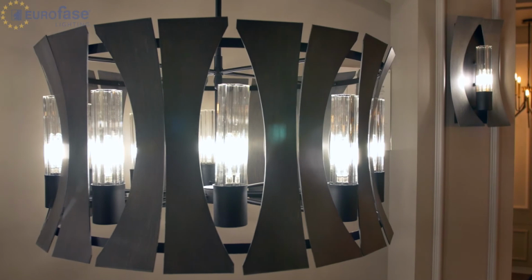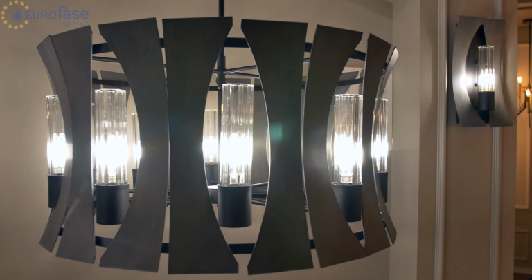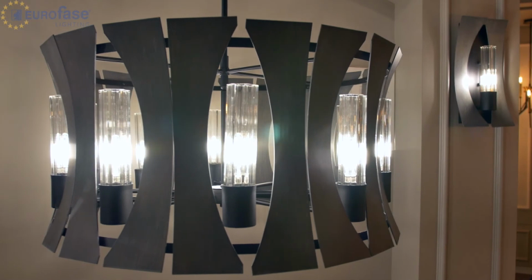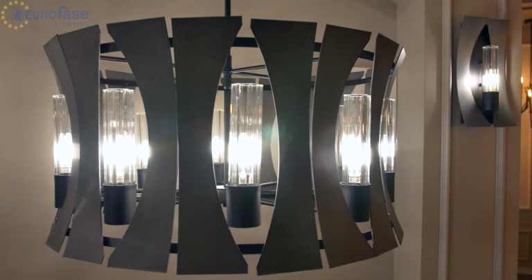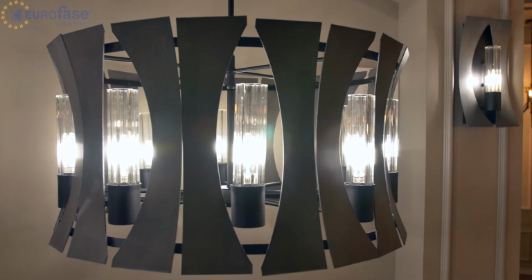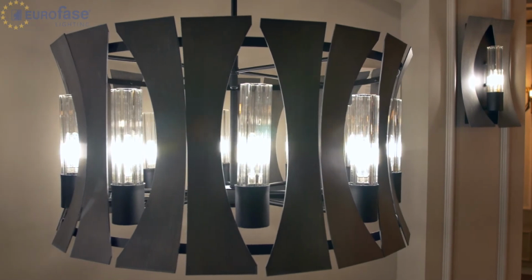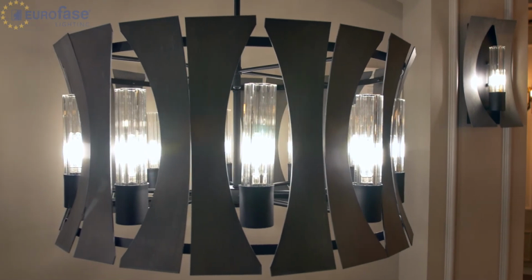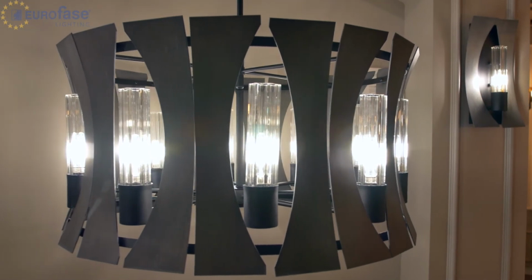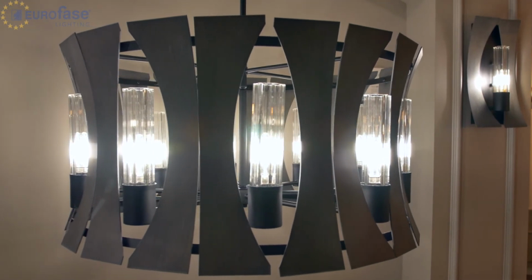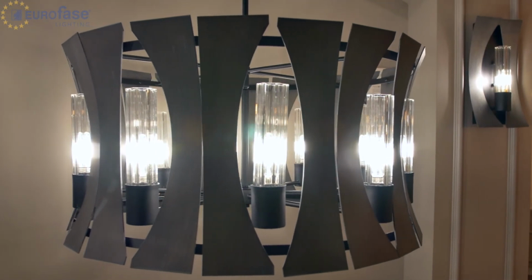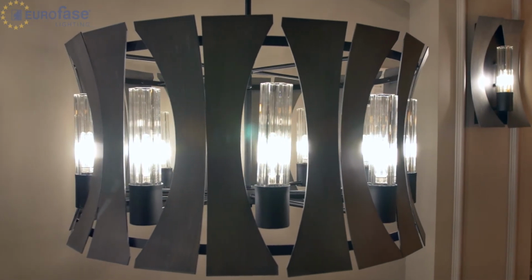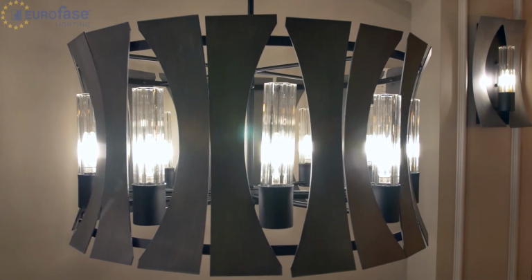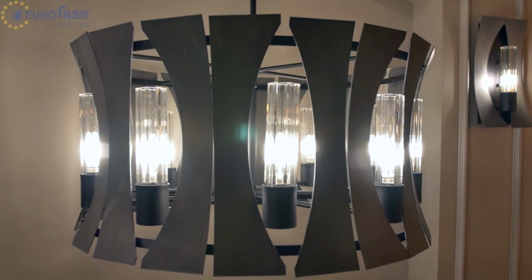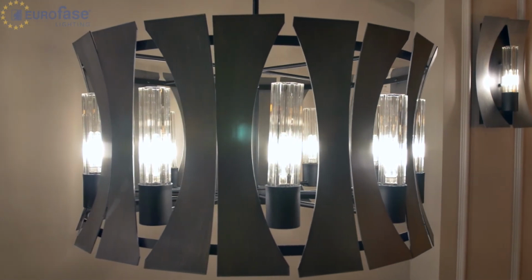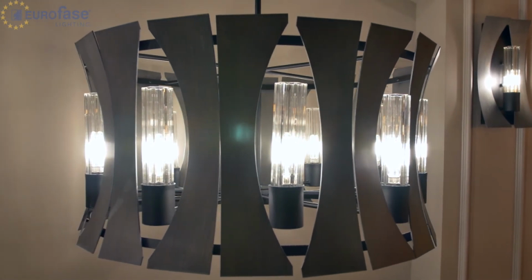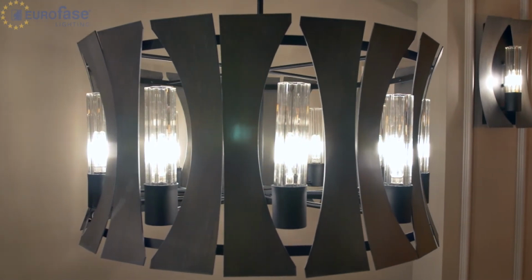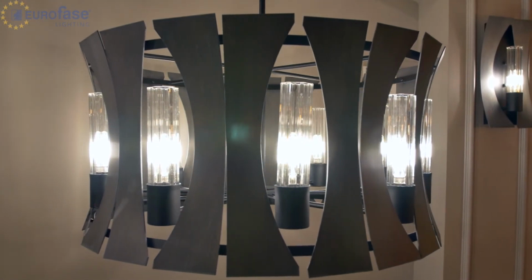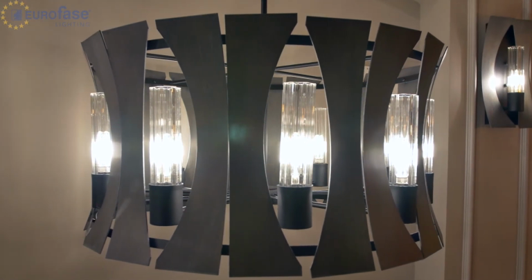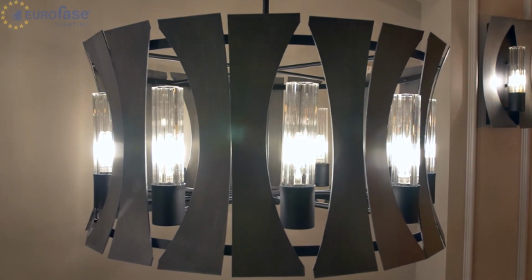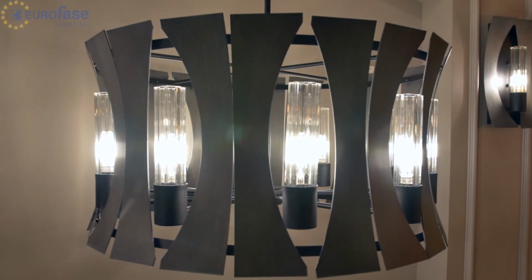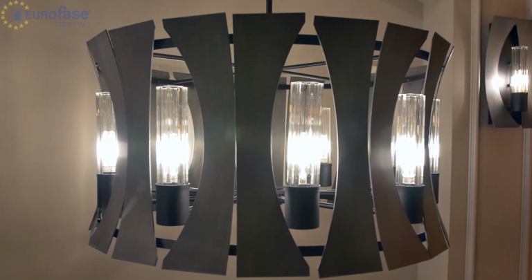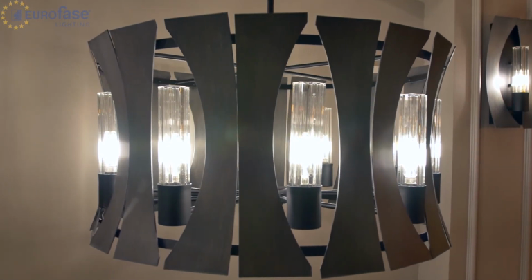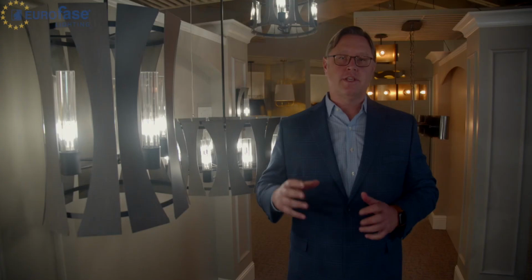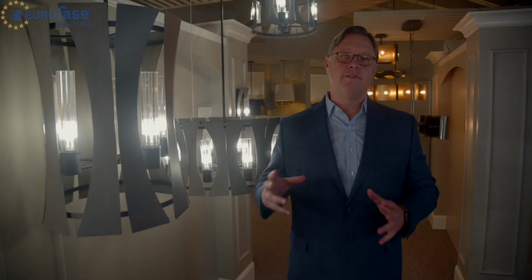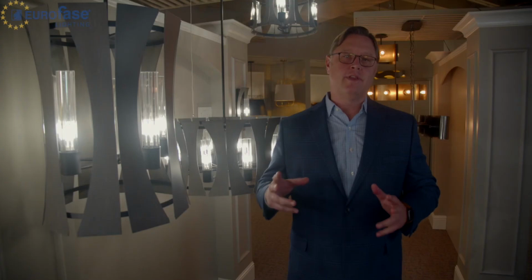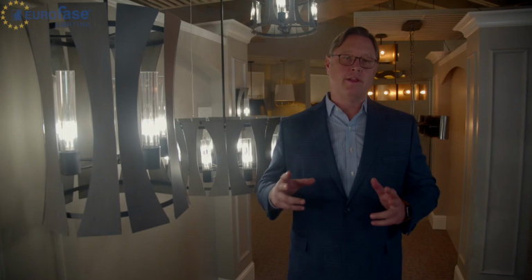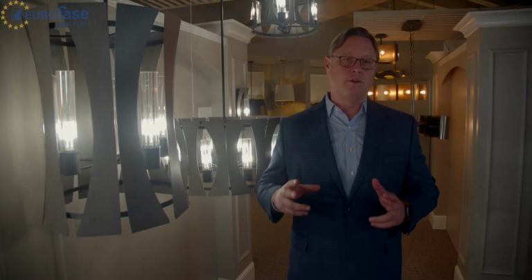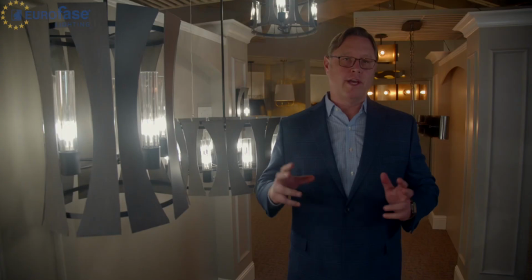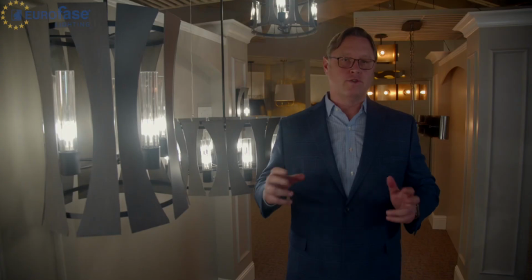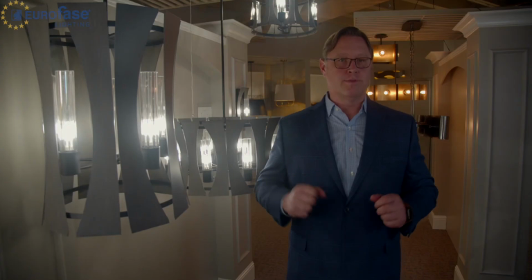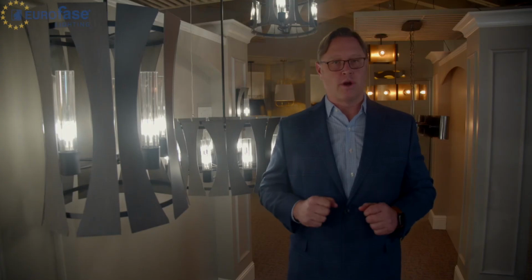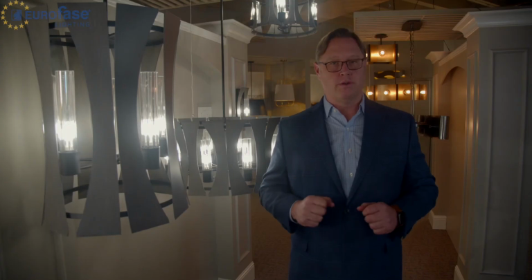Also added are the T10 LED bulbs to the fixture just to give it that little extra sparkle.